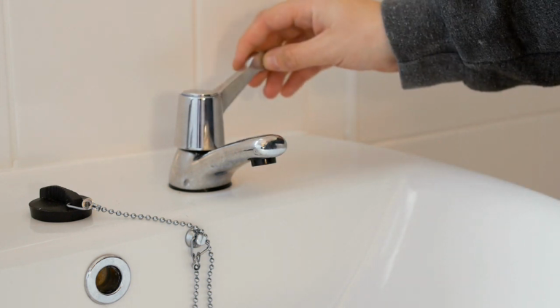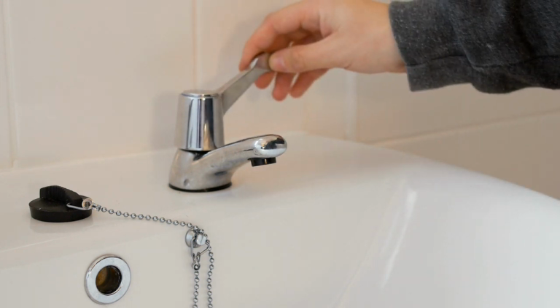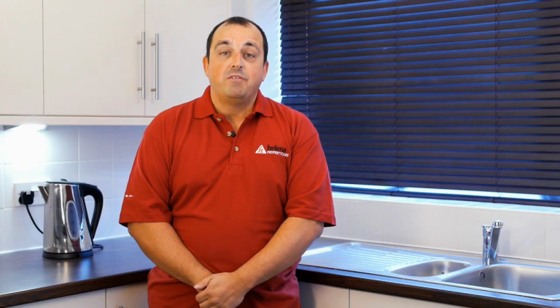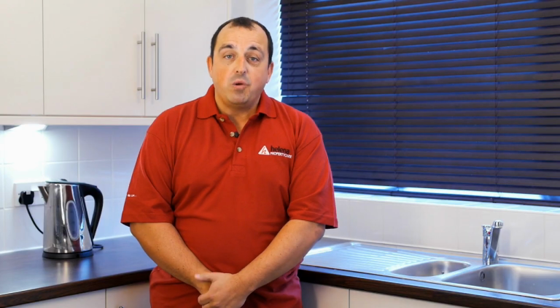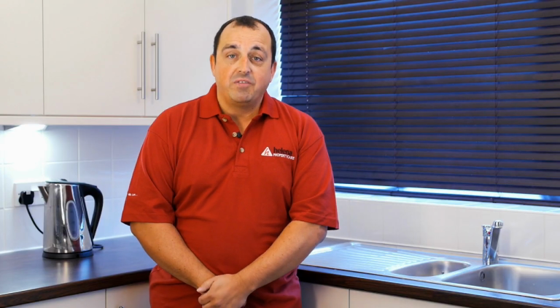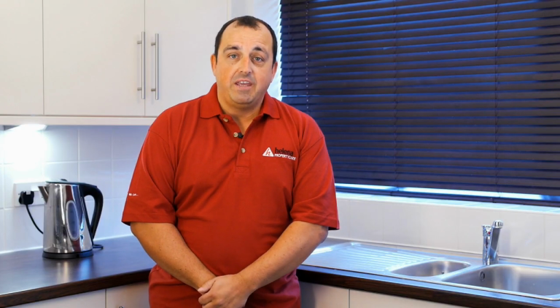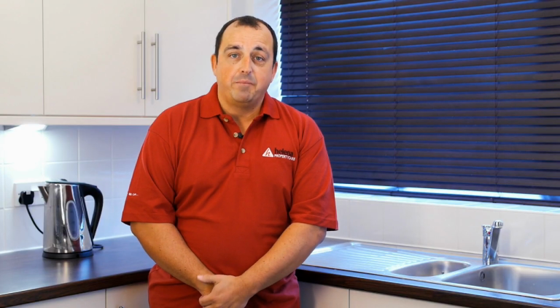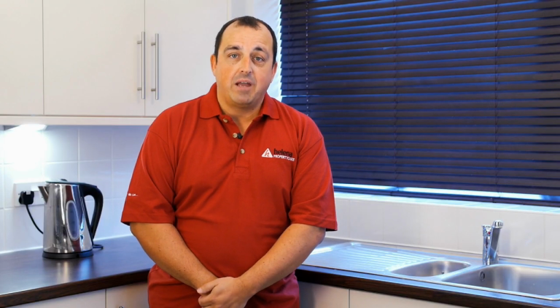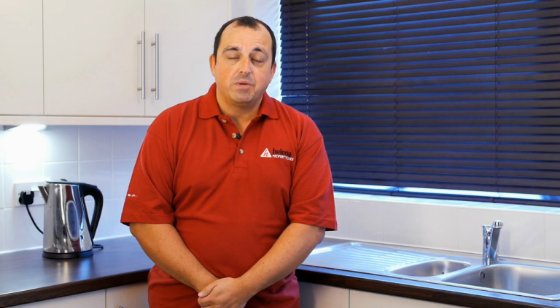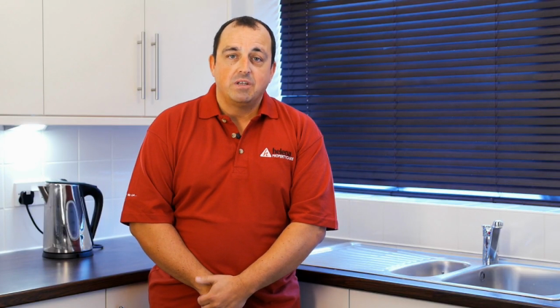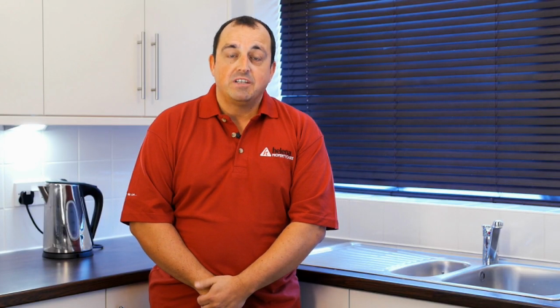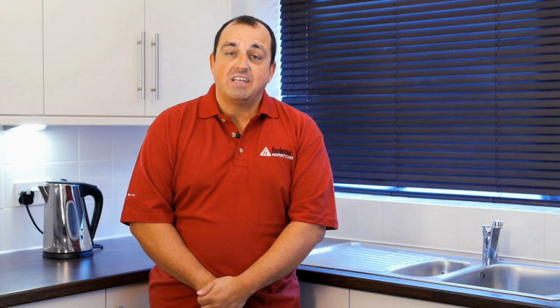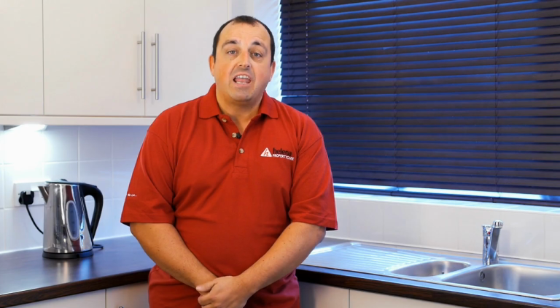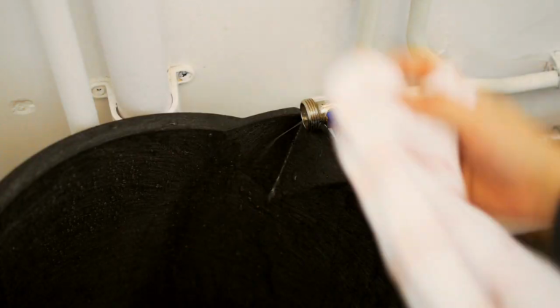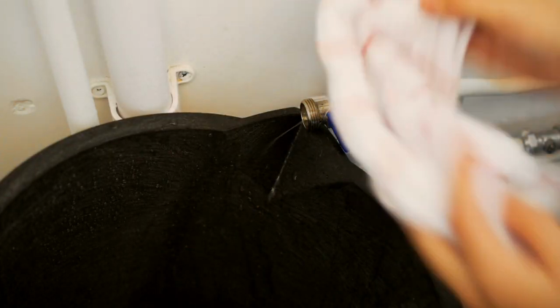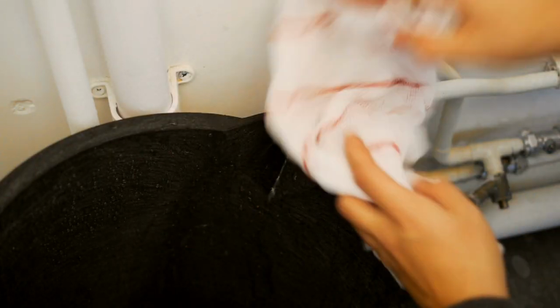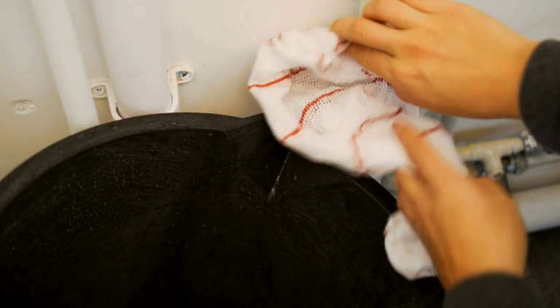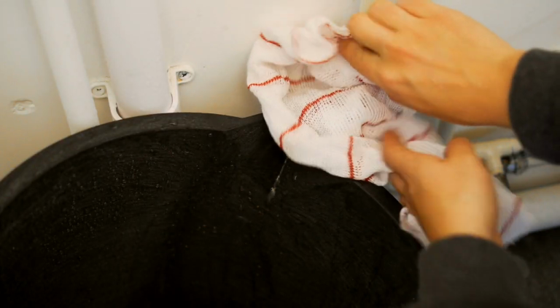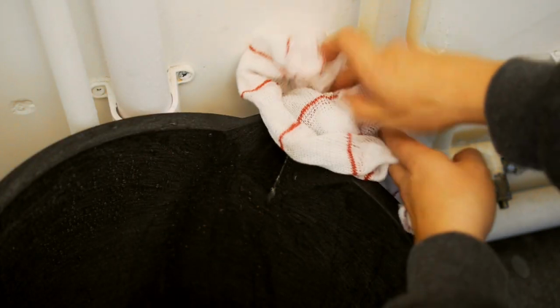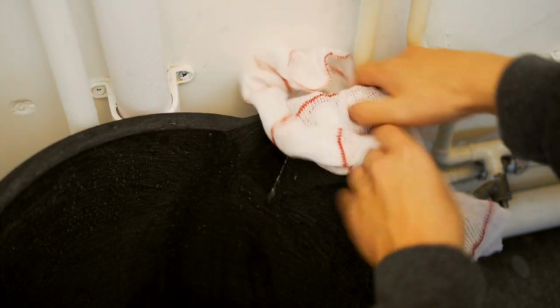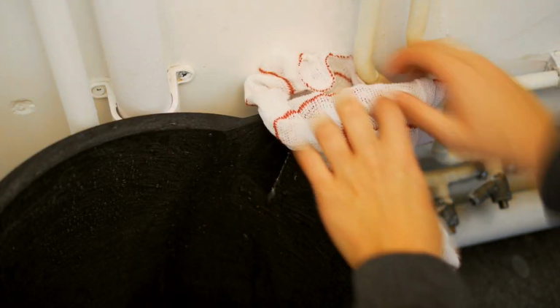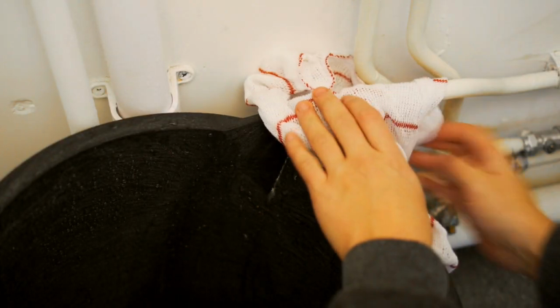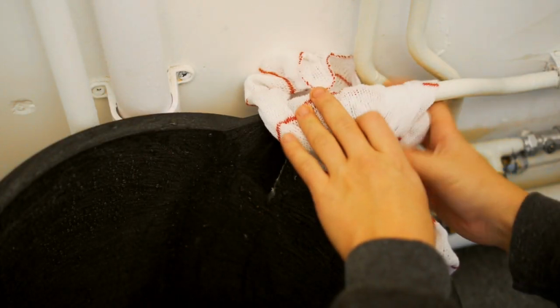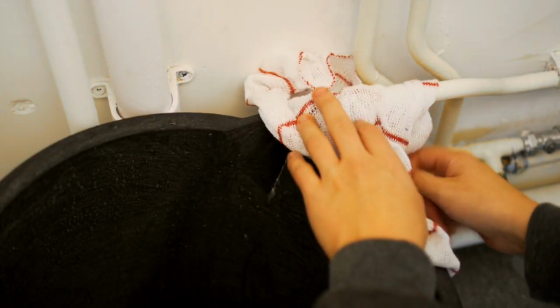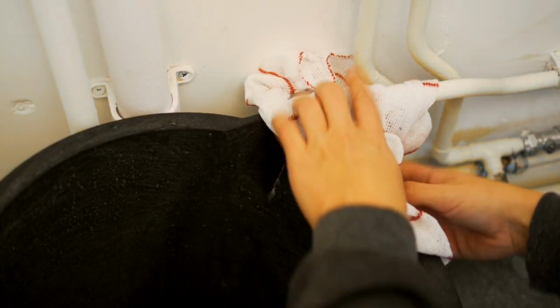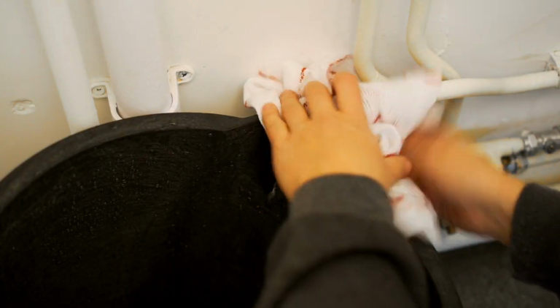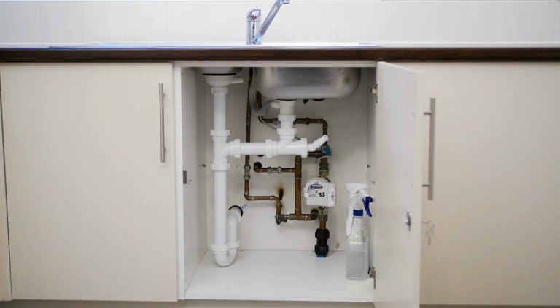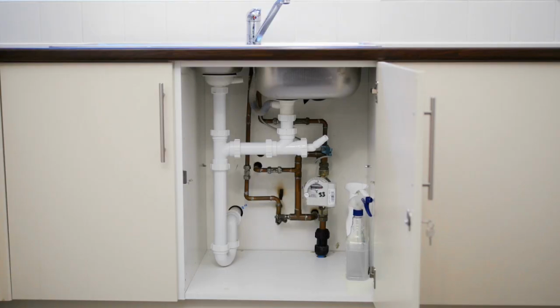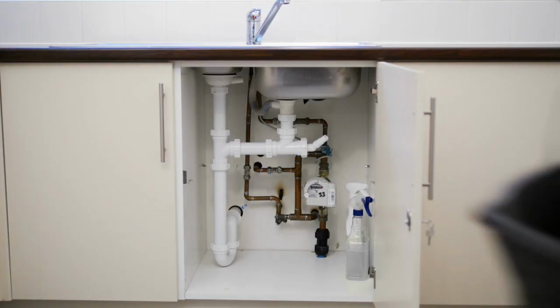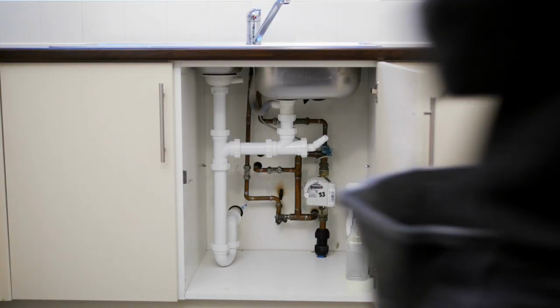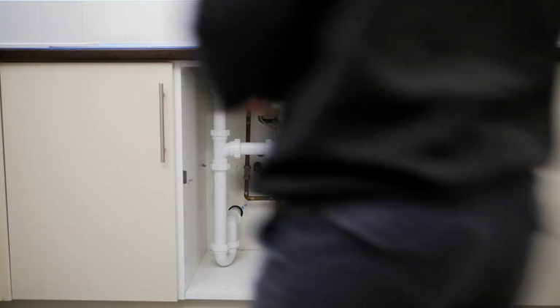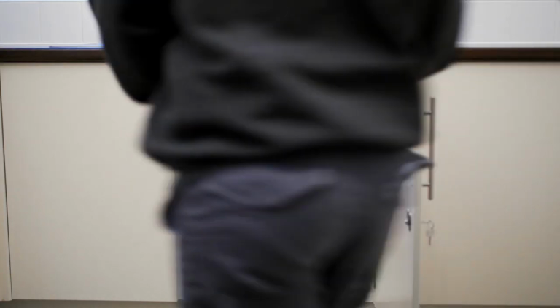If you do have a leaking pipe, contain any leaking water using a towel, a bowl, or a bucket.